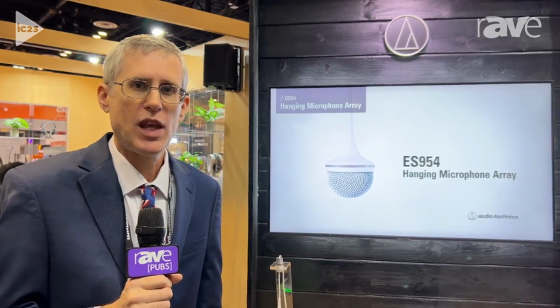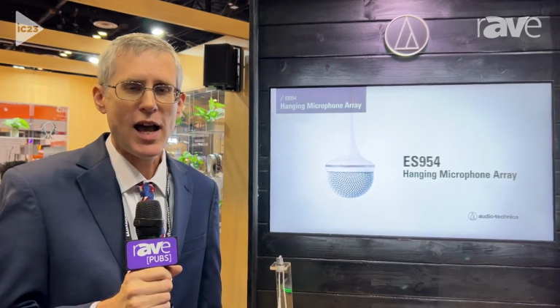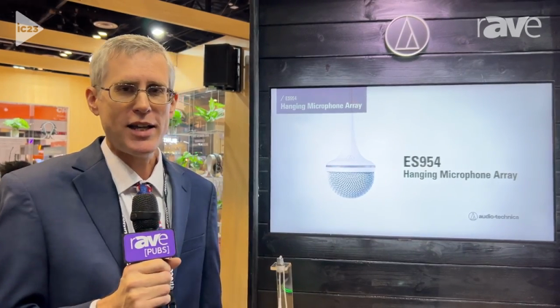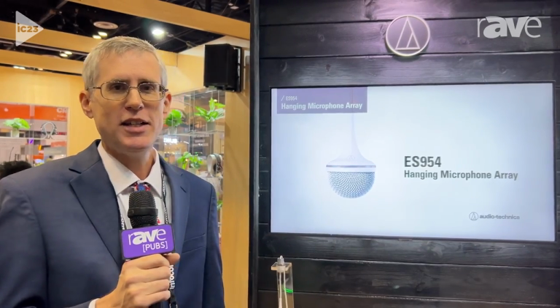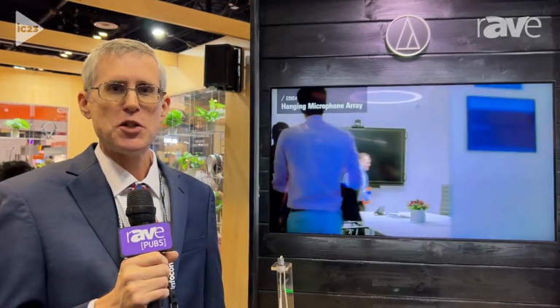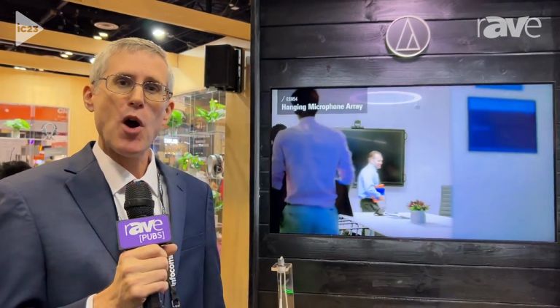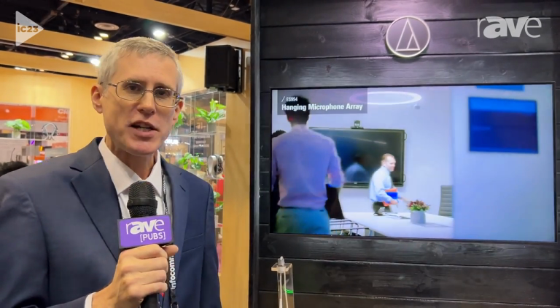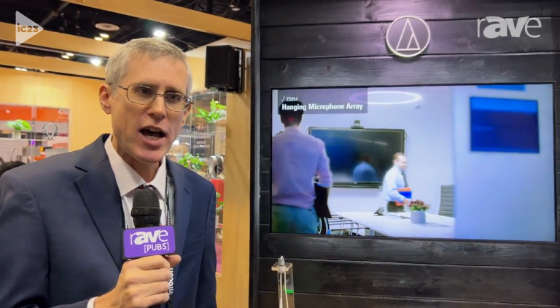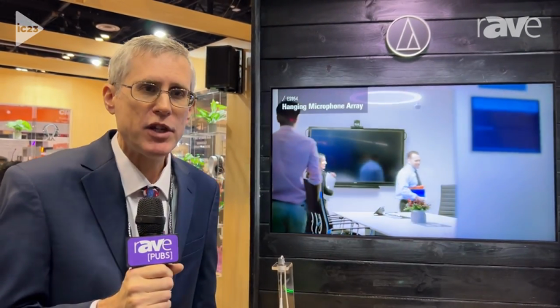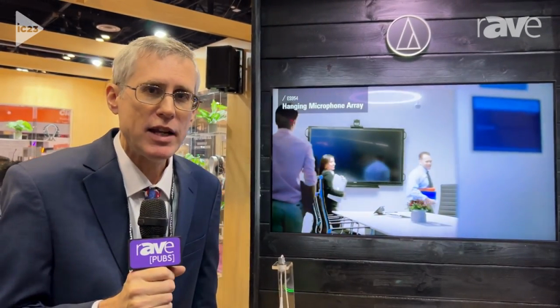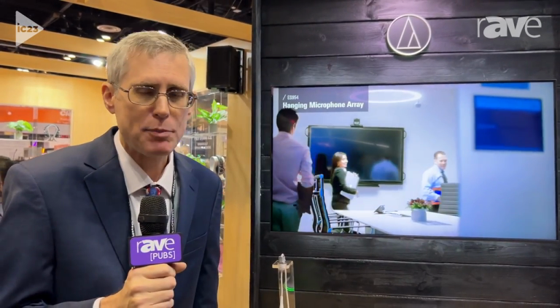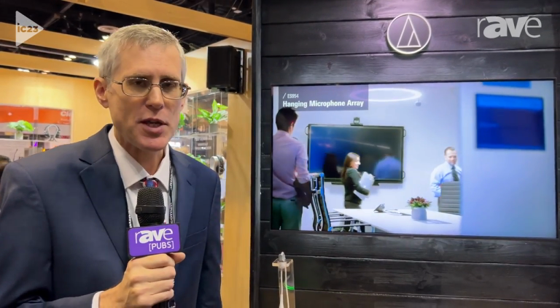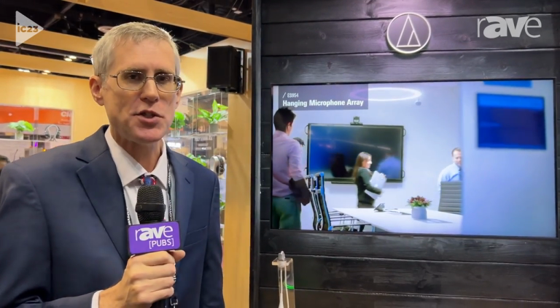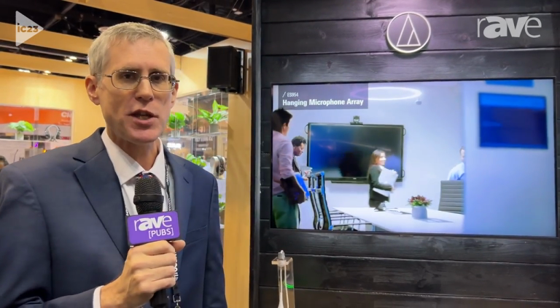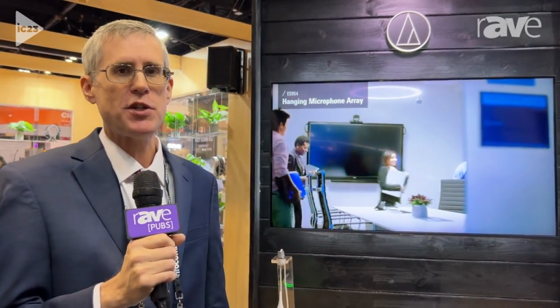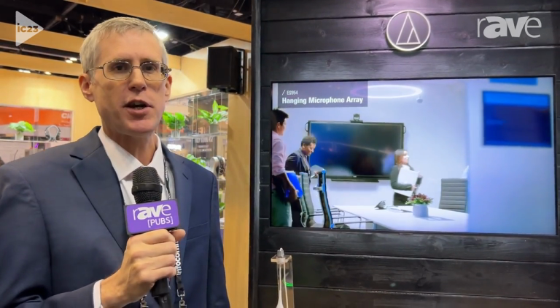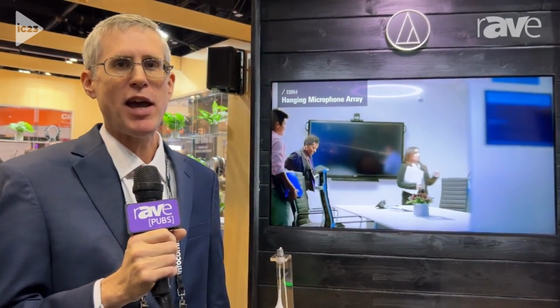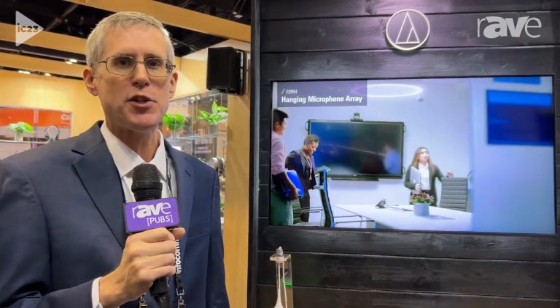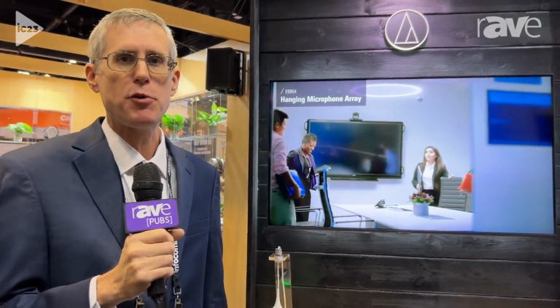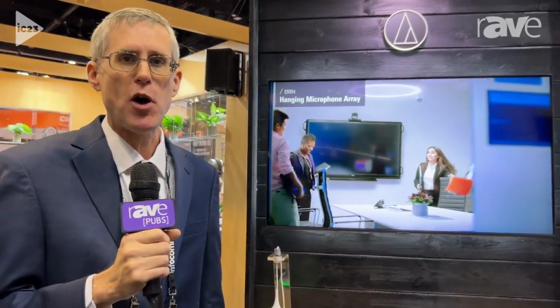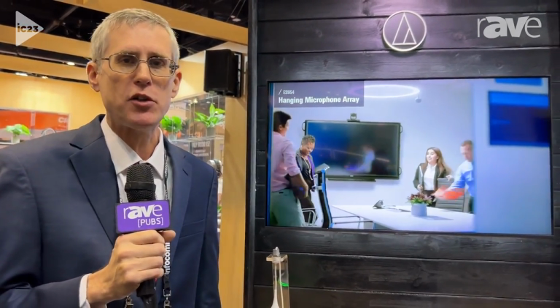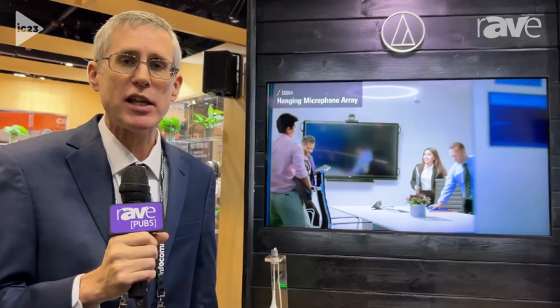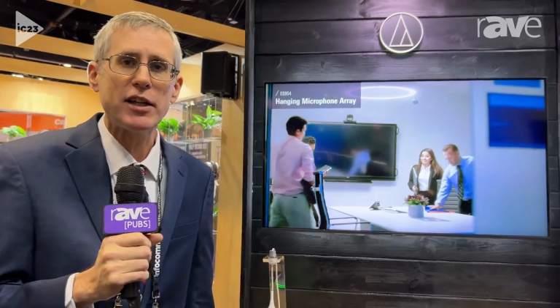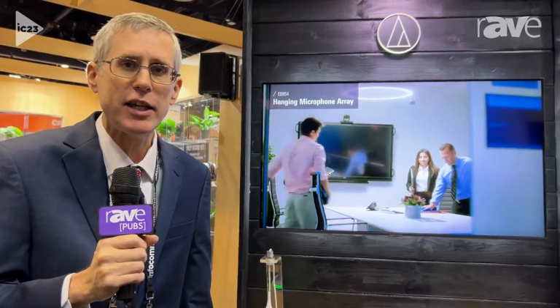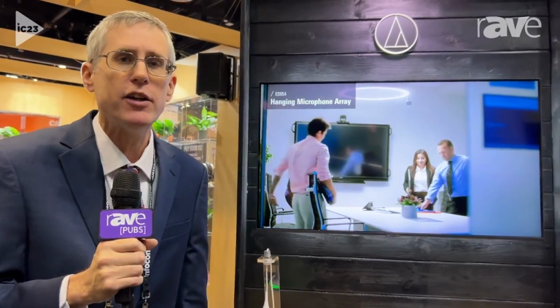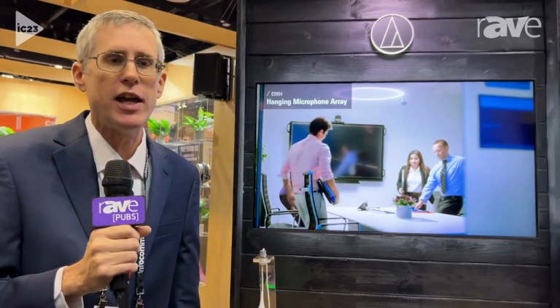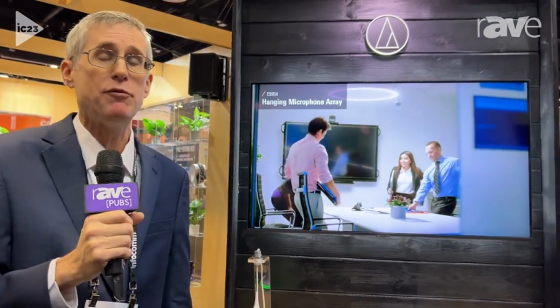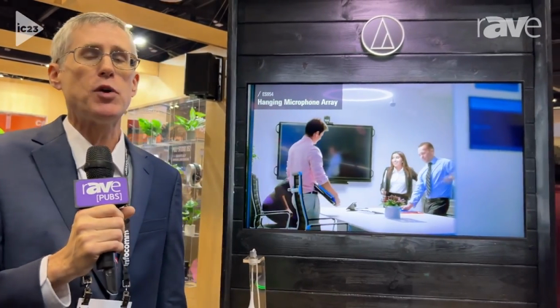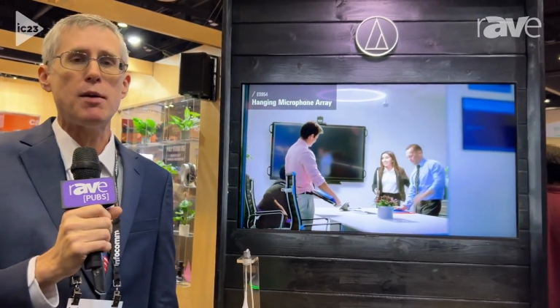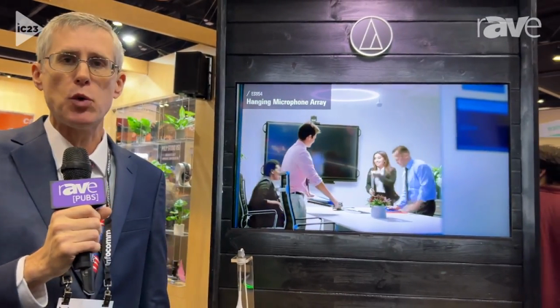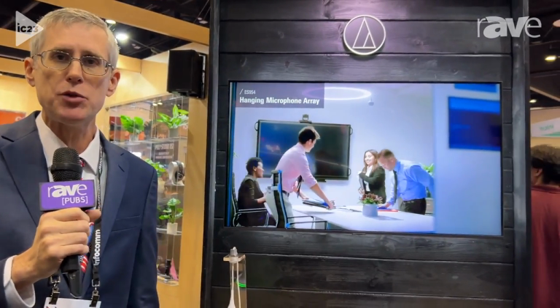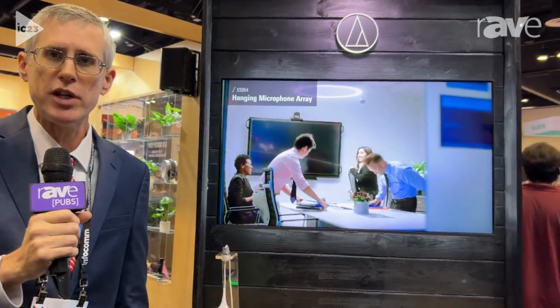Hi, this is Mark Donovan, Applications Engineering Manager from Audio-Technica here at Infocom 2023.